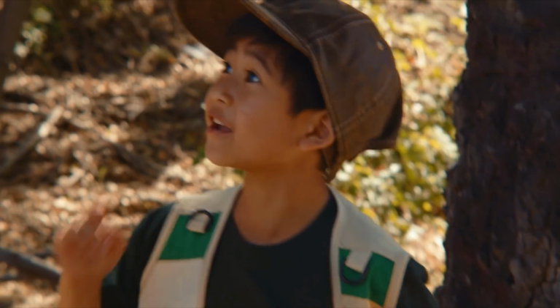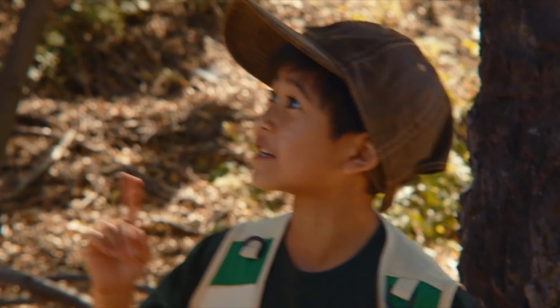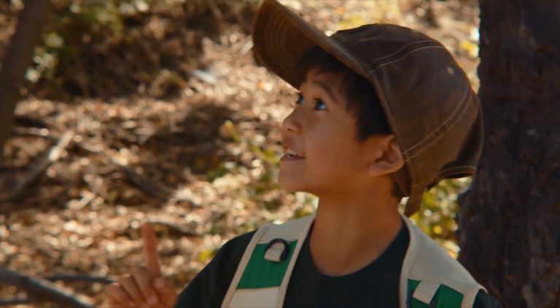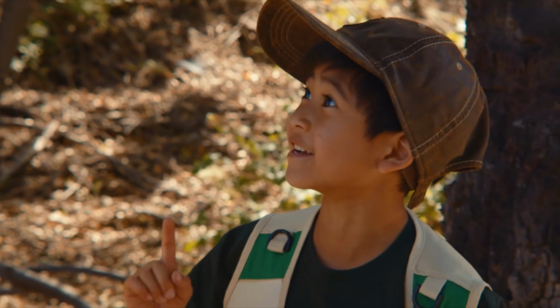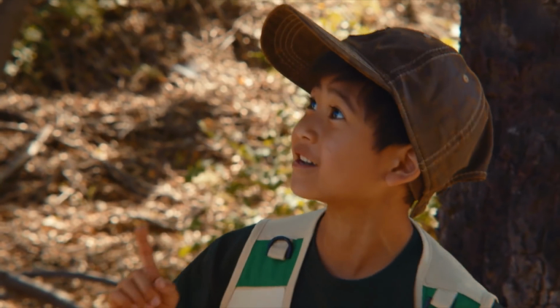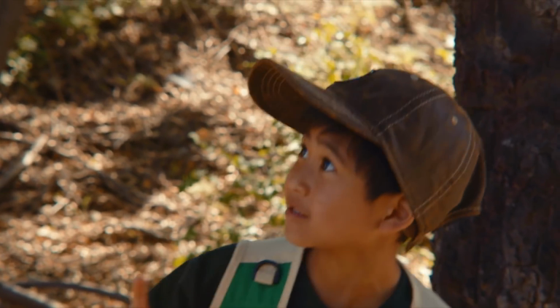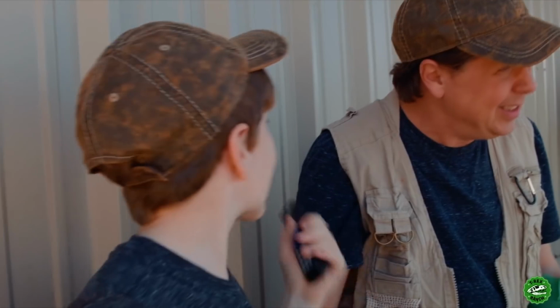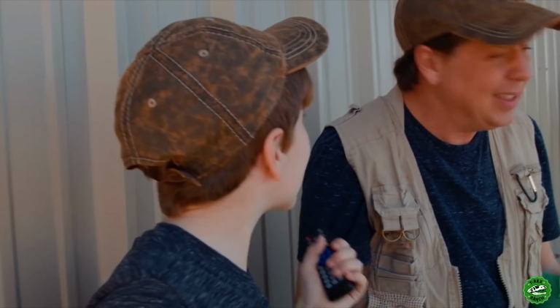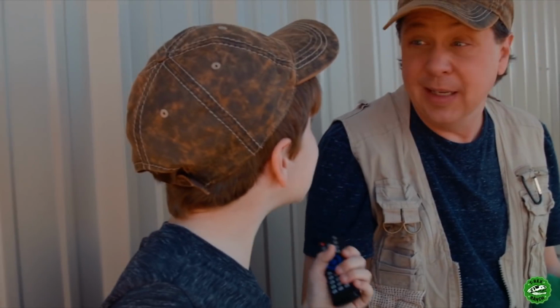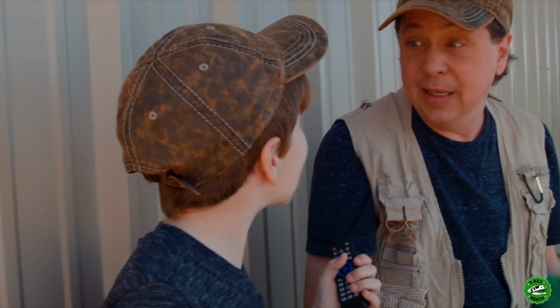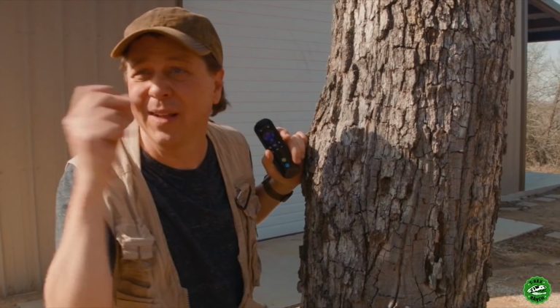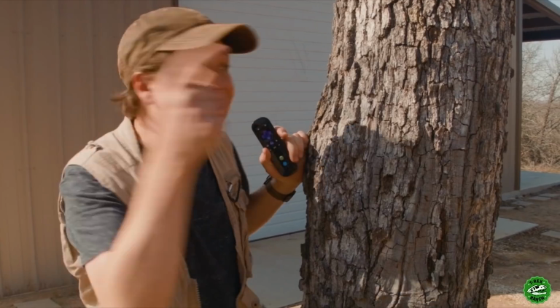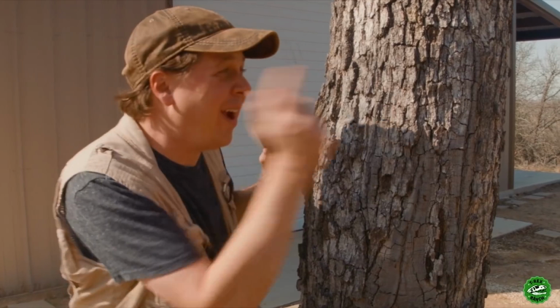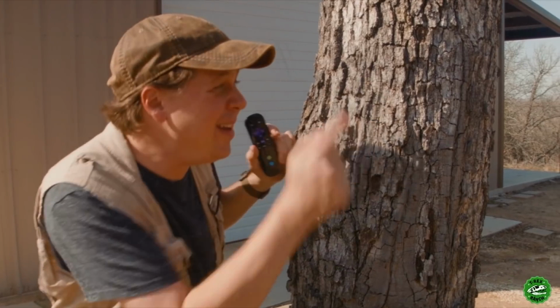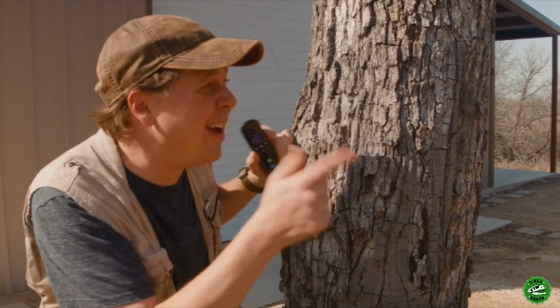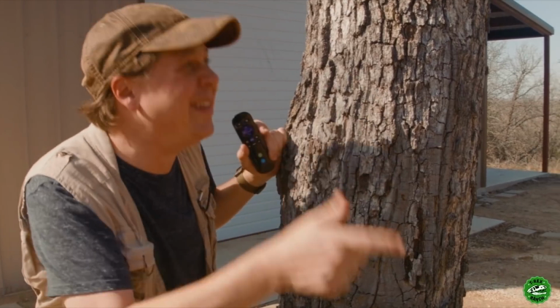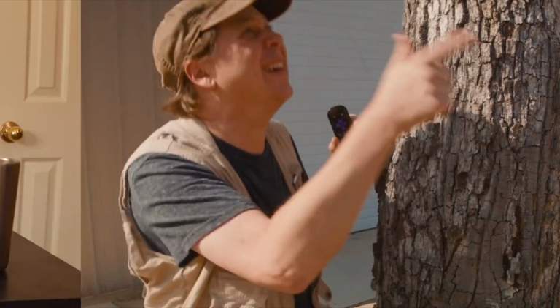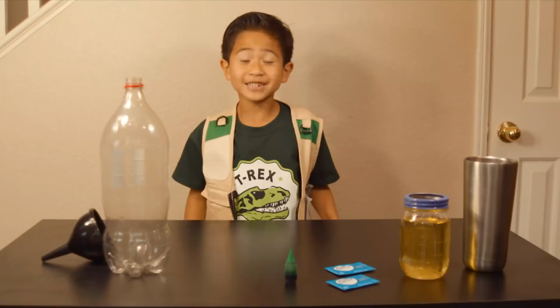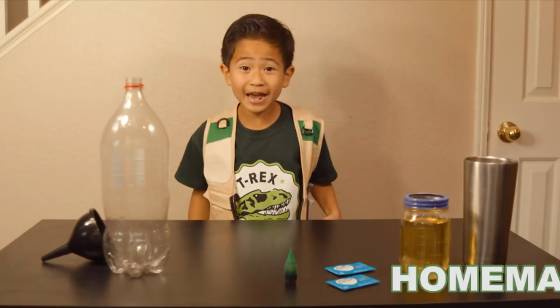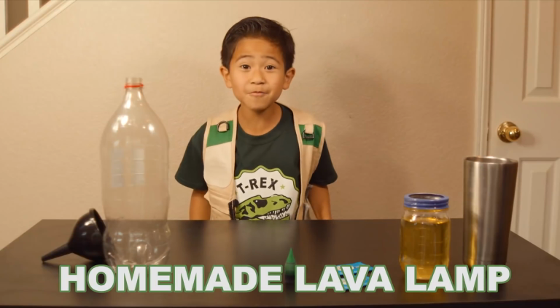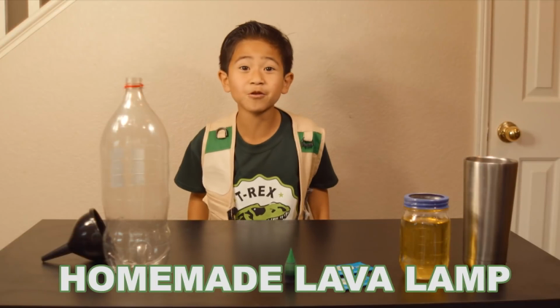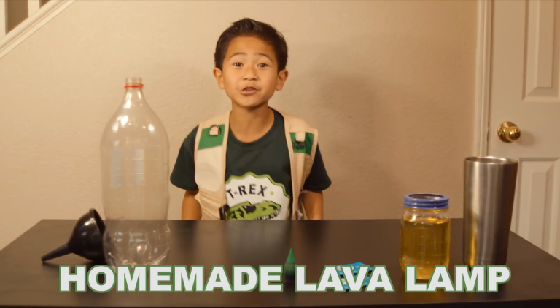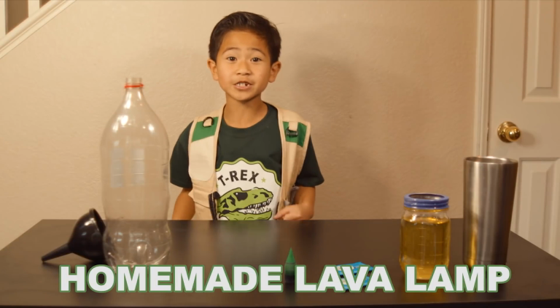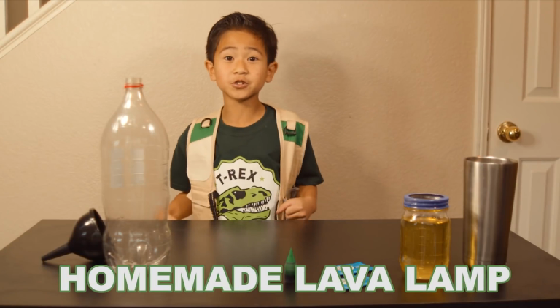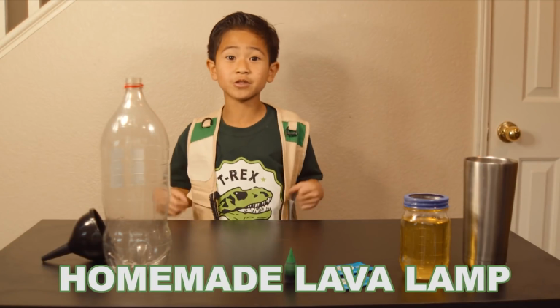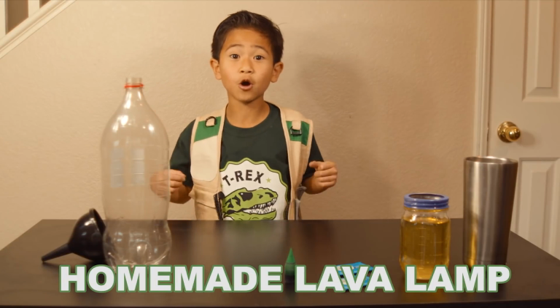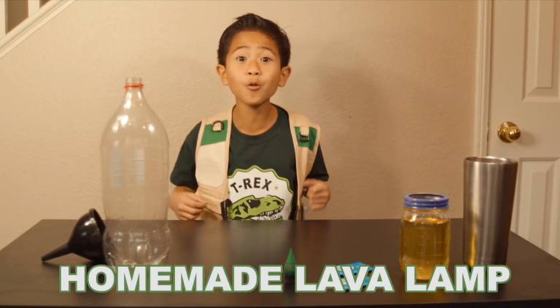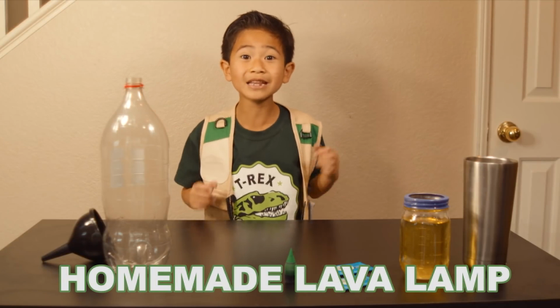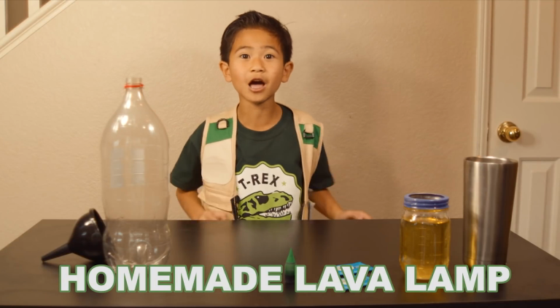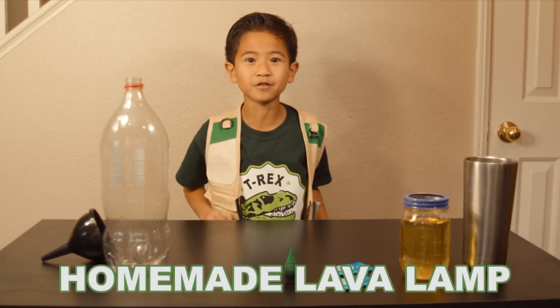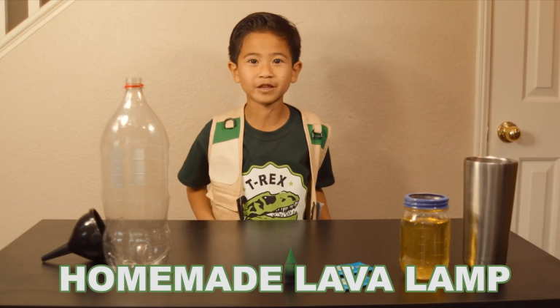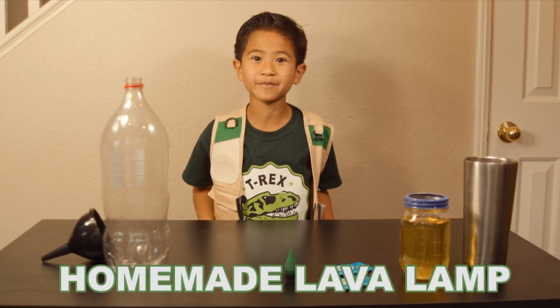I have an idea! I got an idea! I need an idea! Today we are going to do the homemade lava lamp.